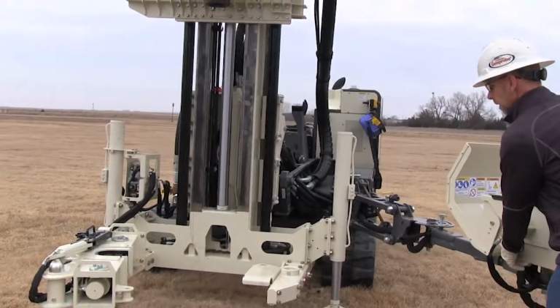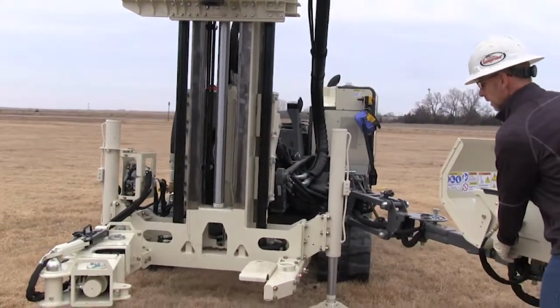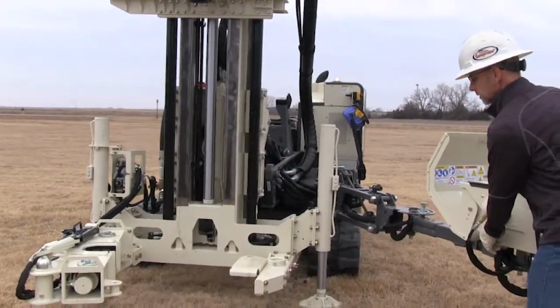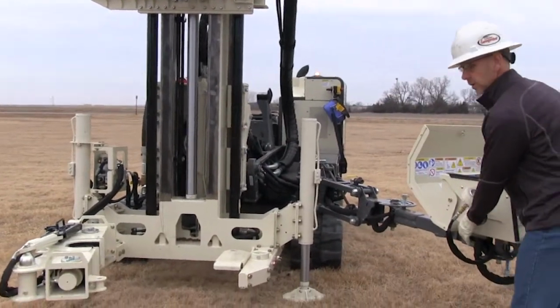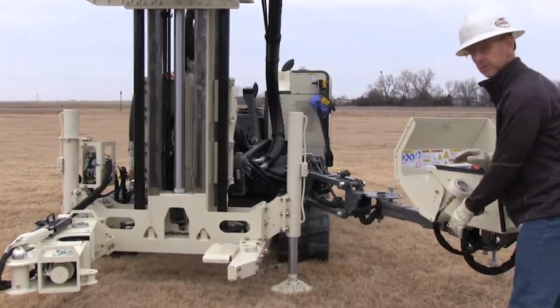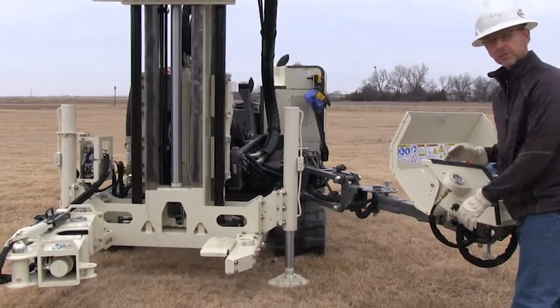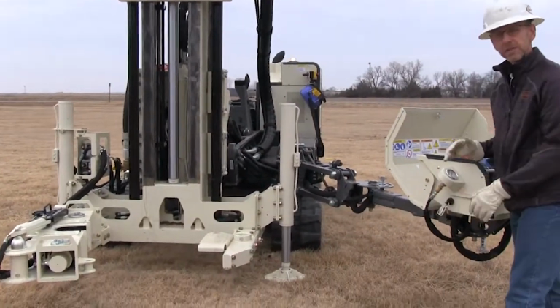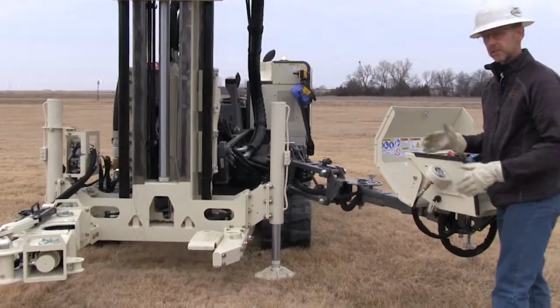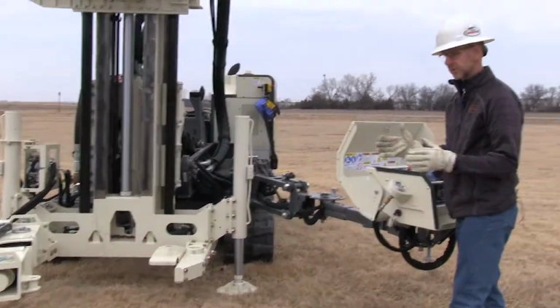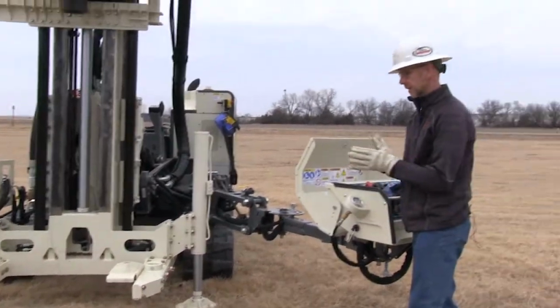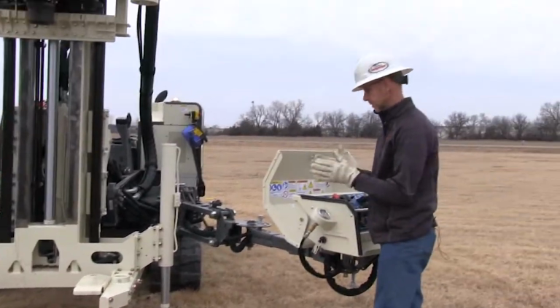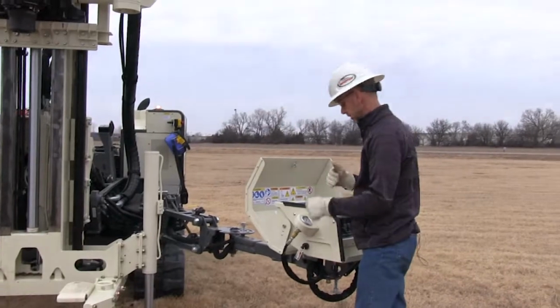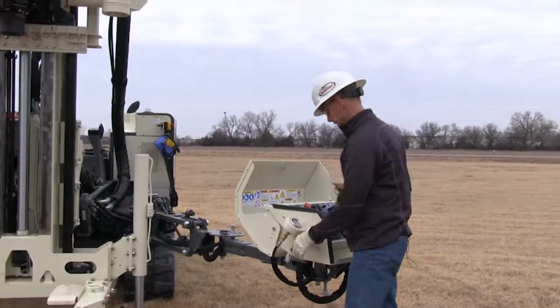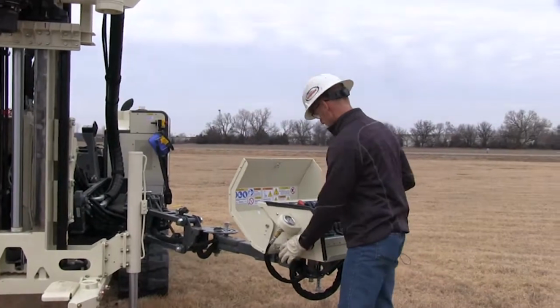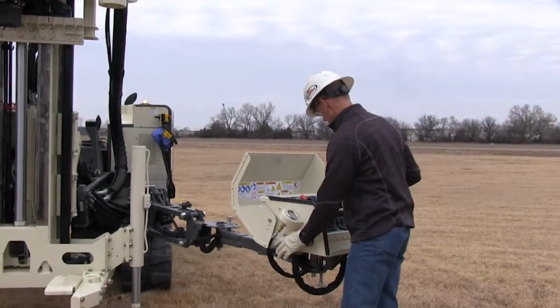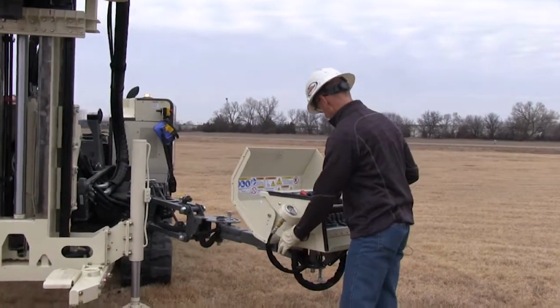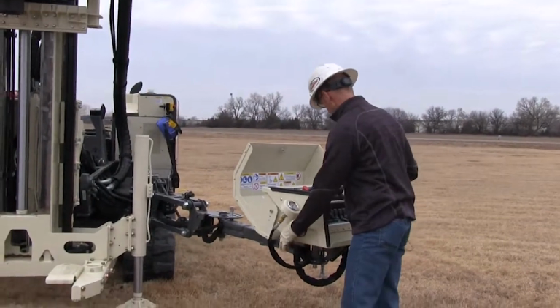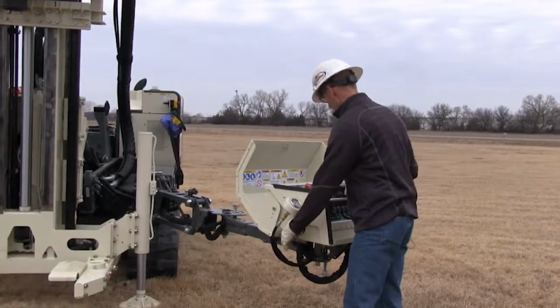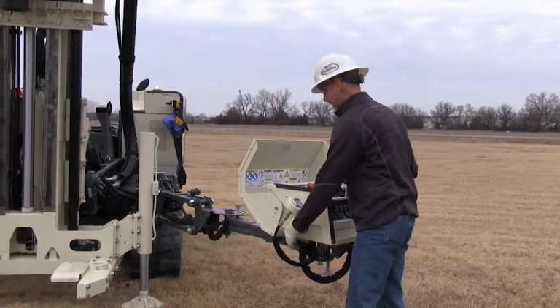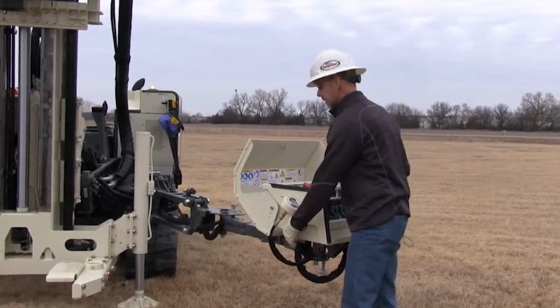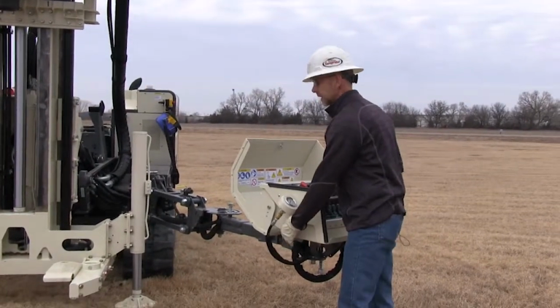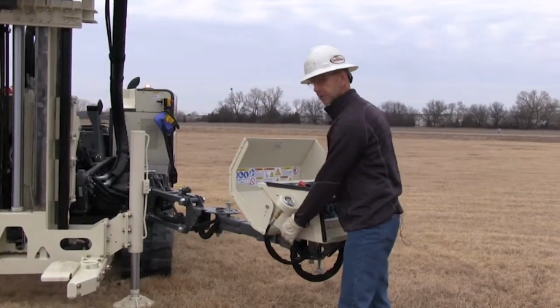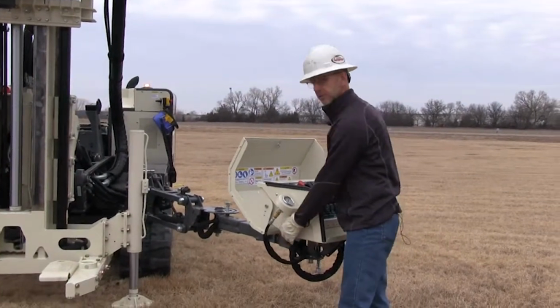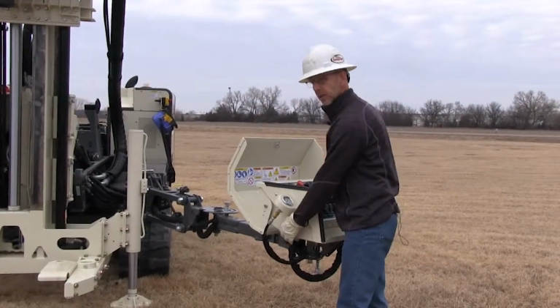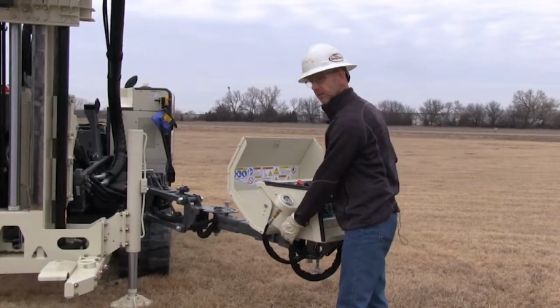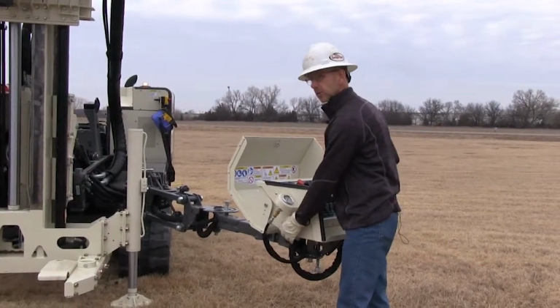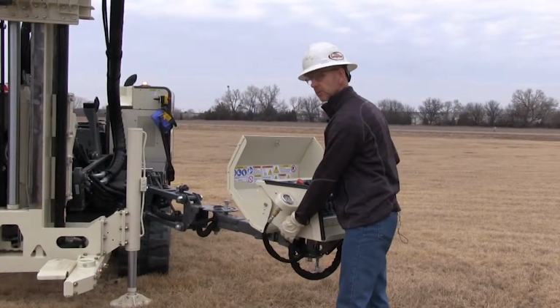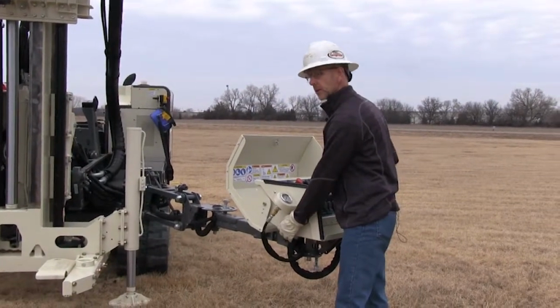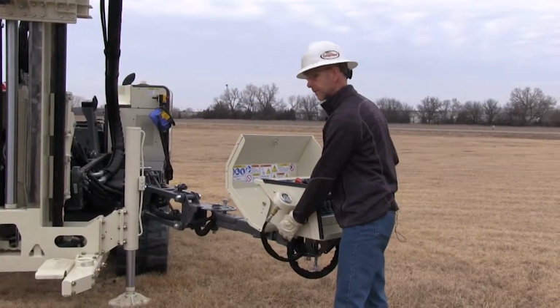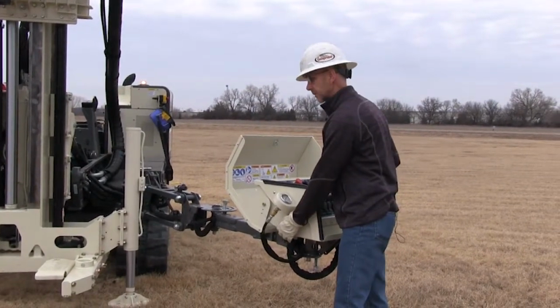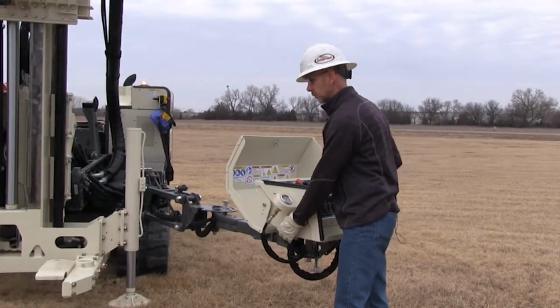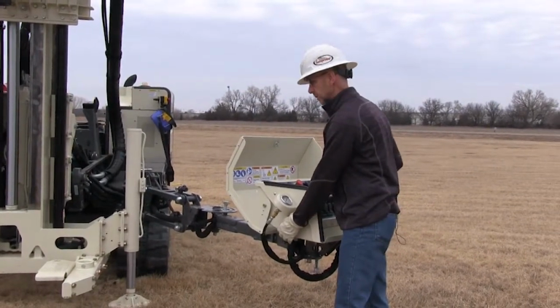I'll start the machine and just demonstrate the clamping of that. It is adjustable, the clamping force.